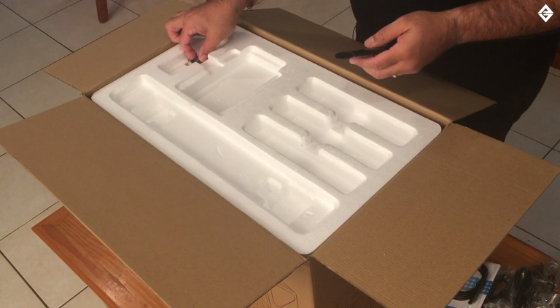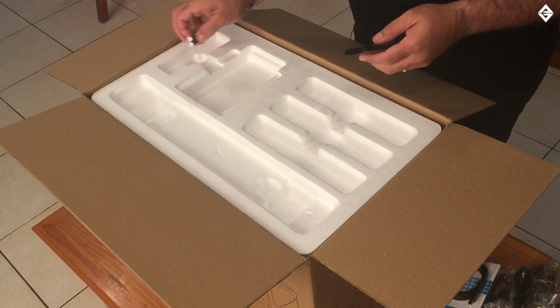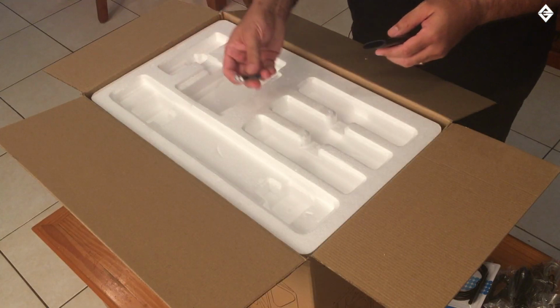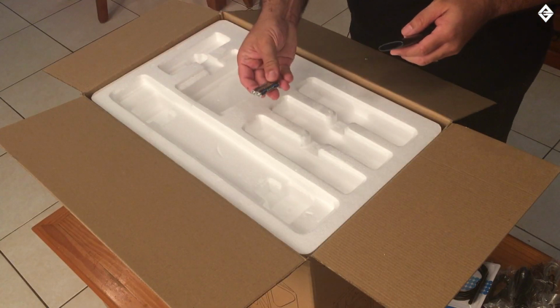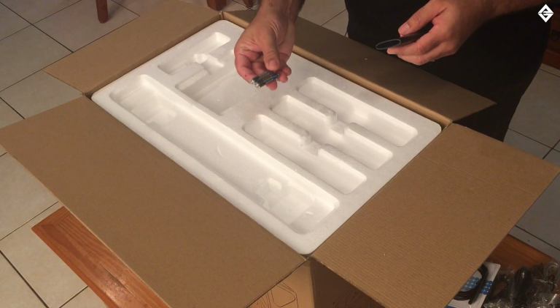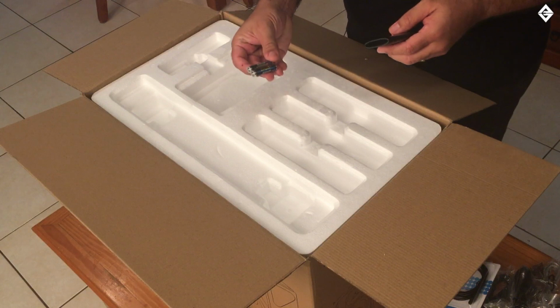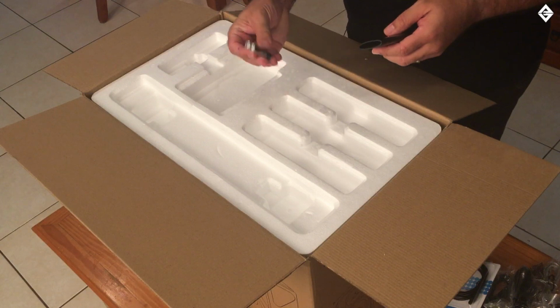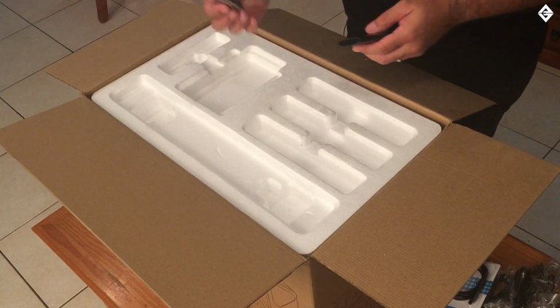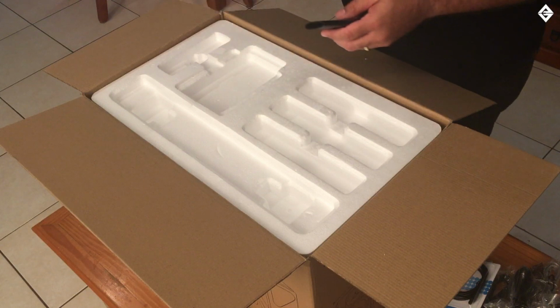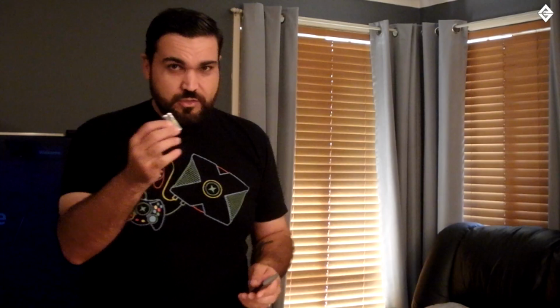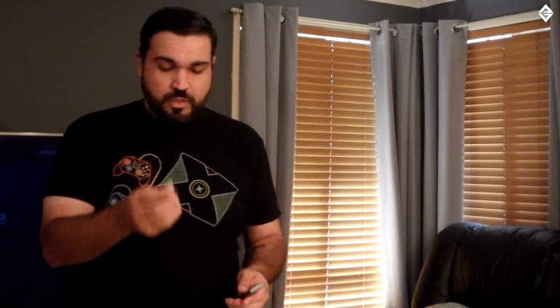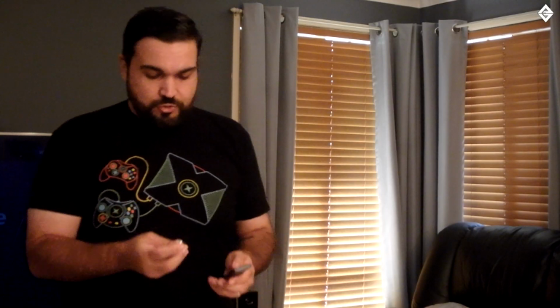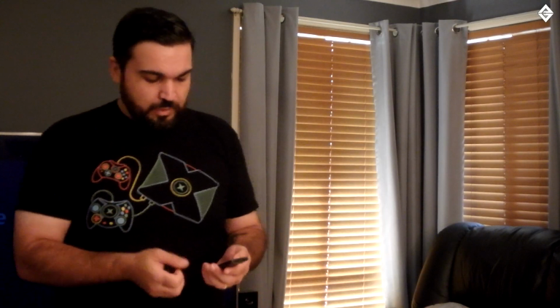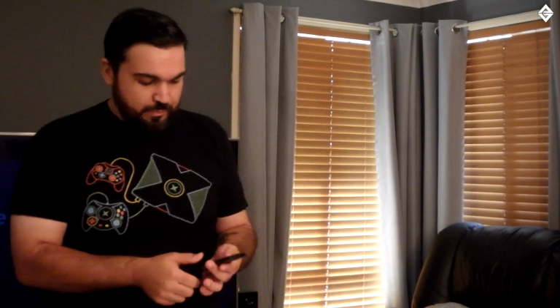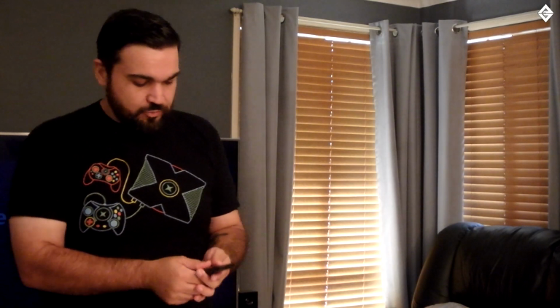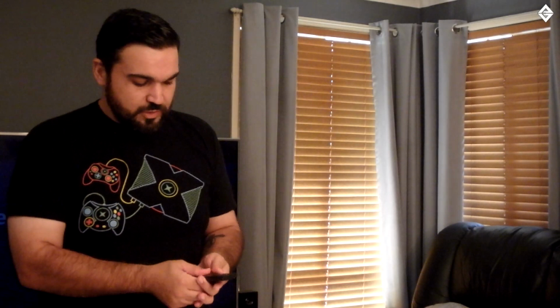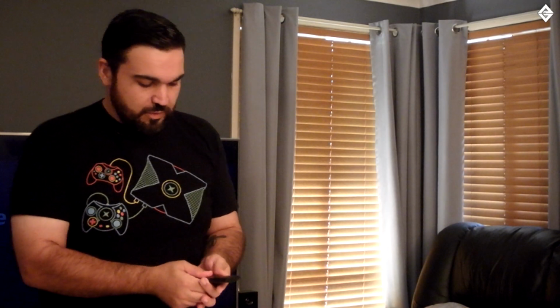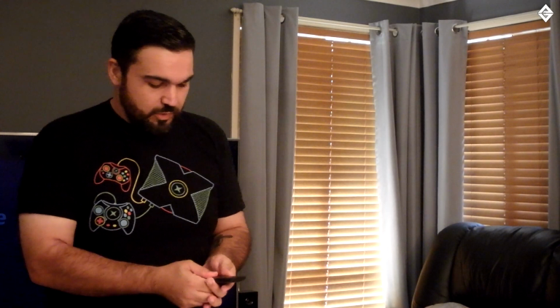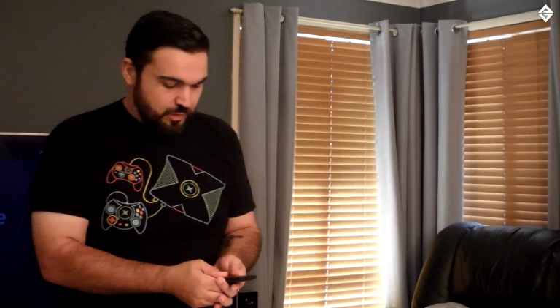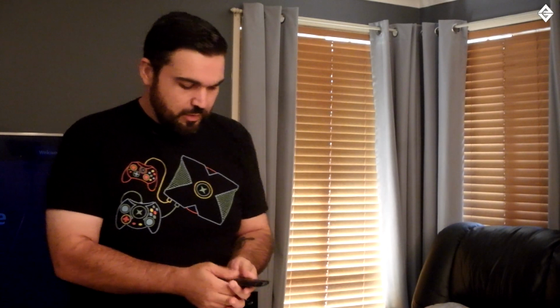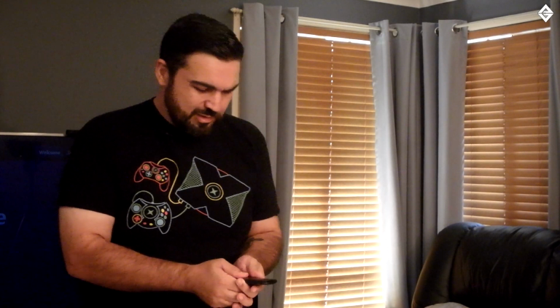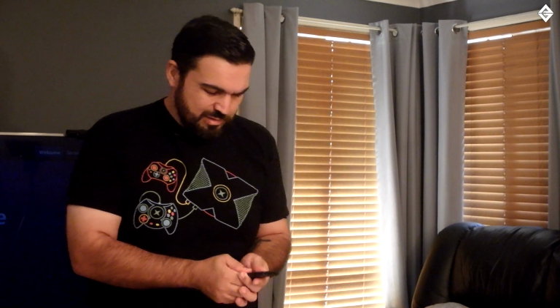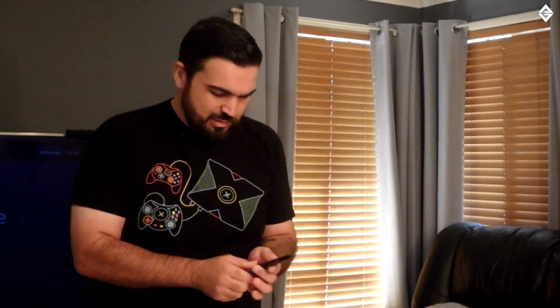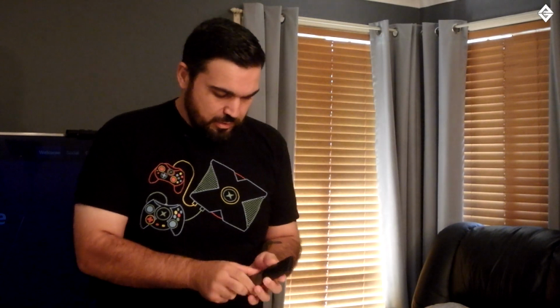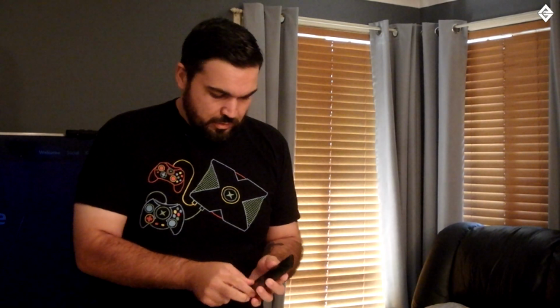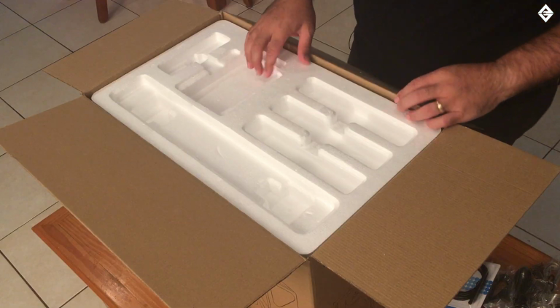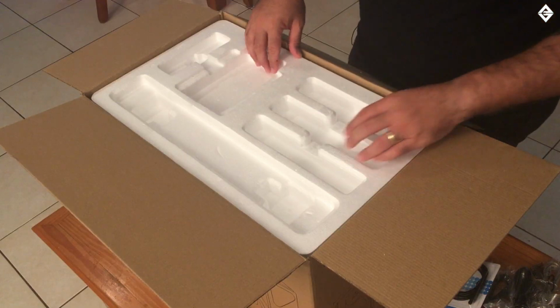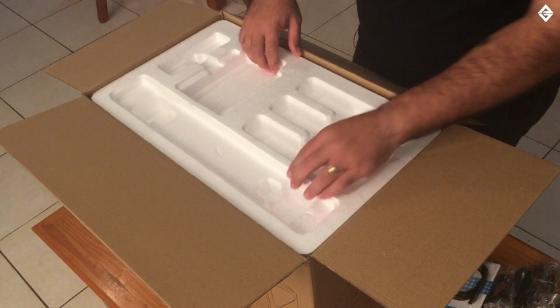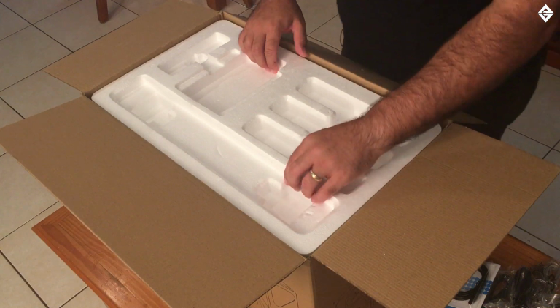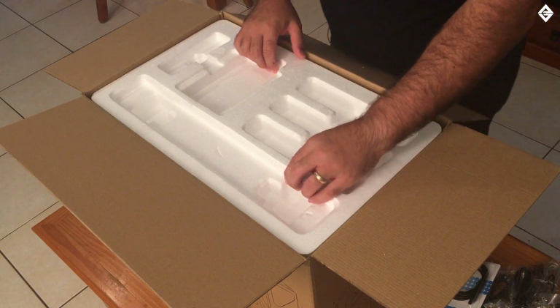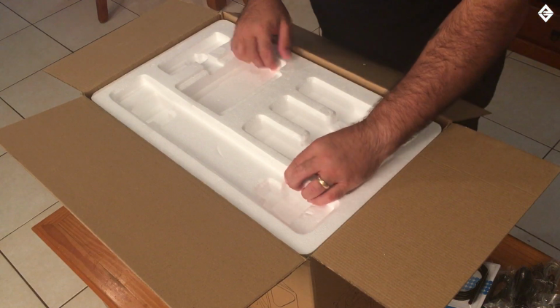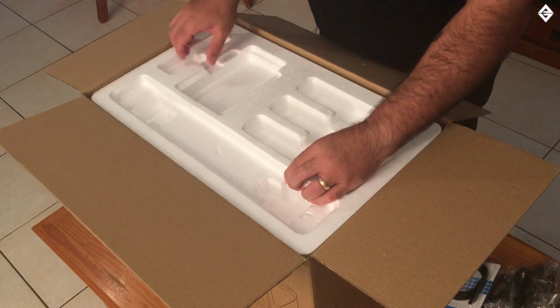It comes with batteries too — we've got some triple-A batteries included.